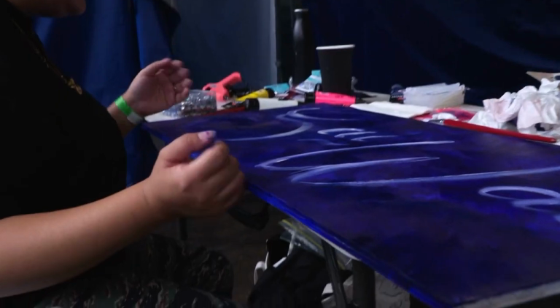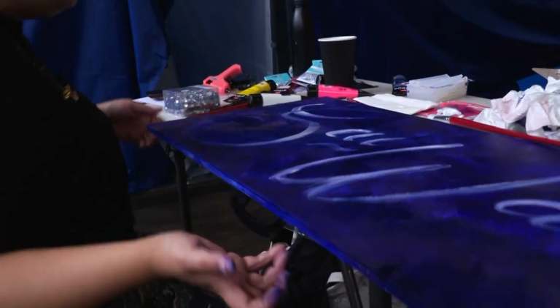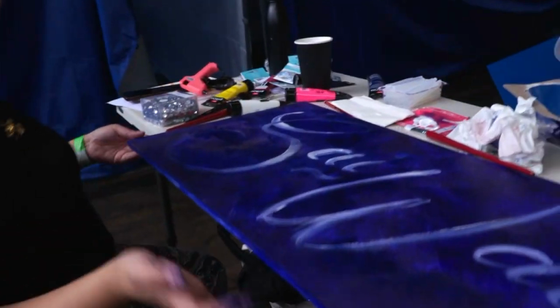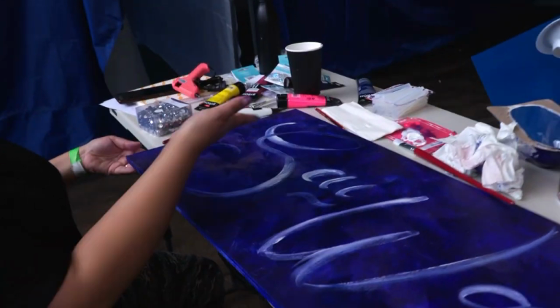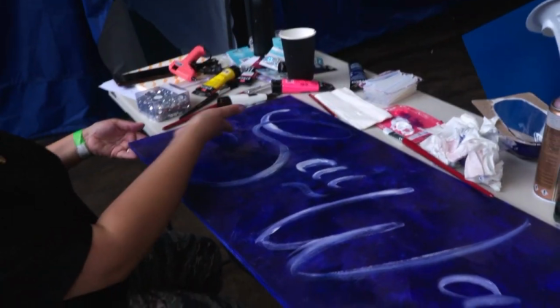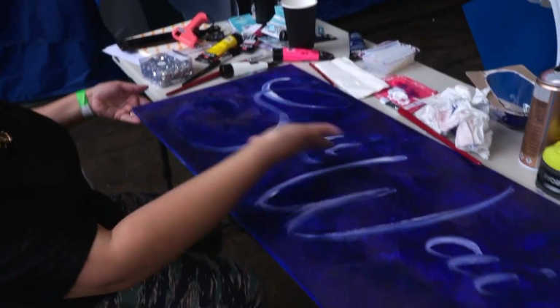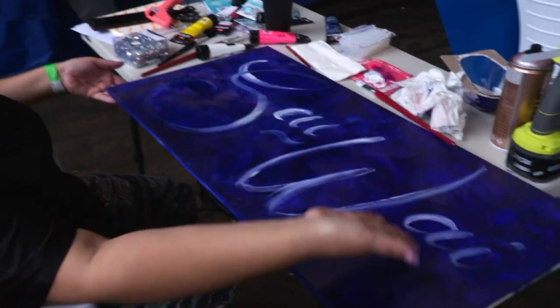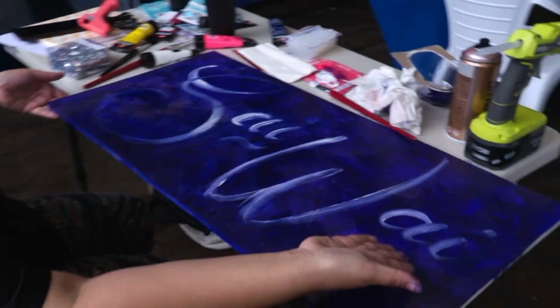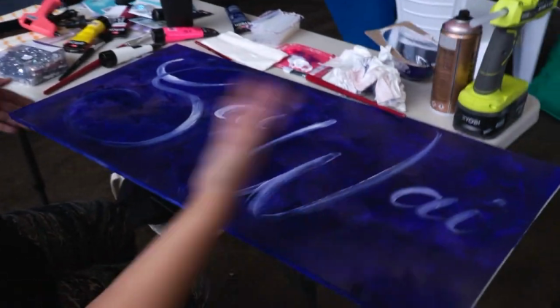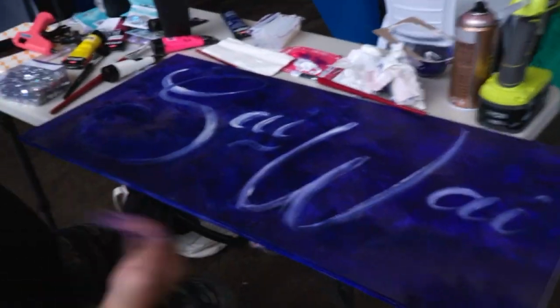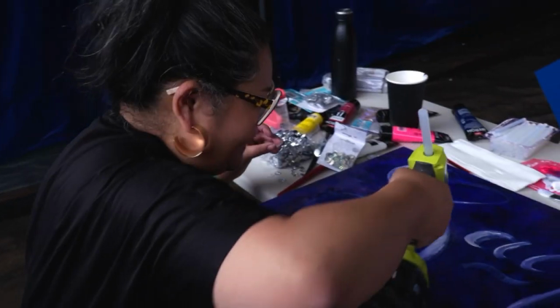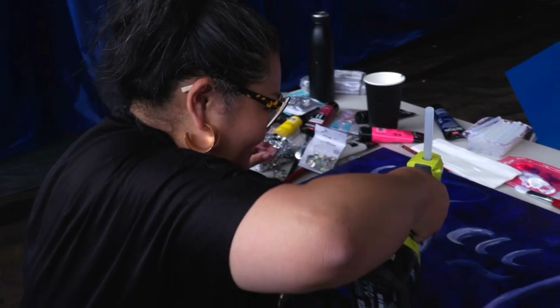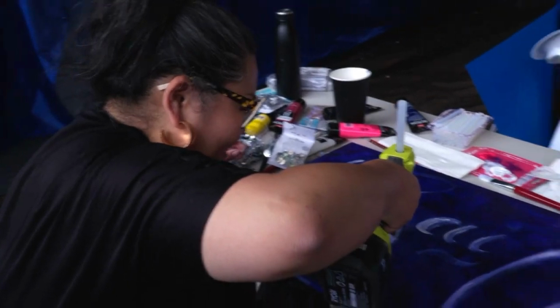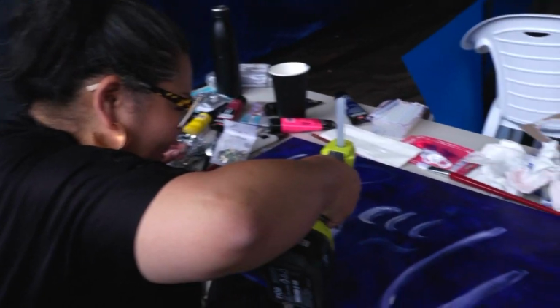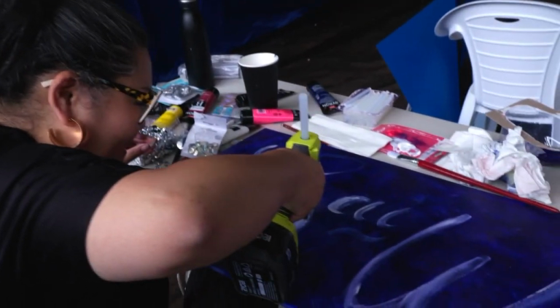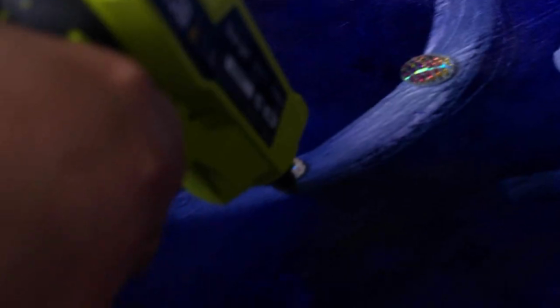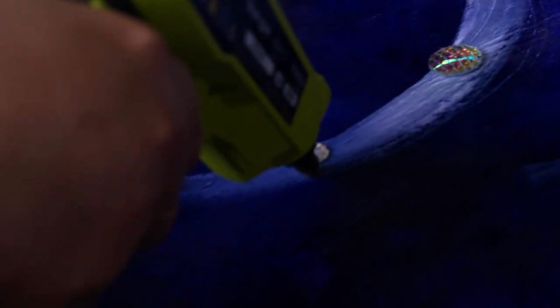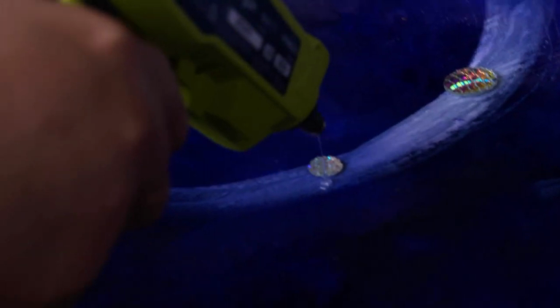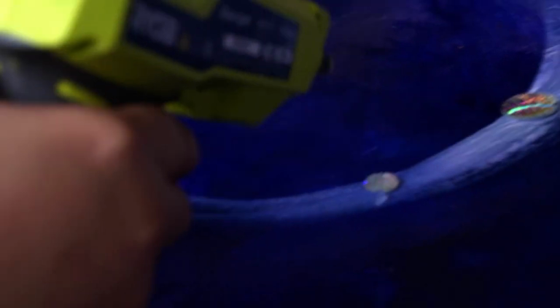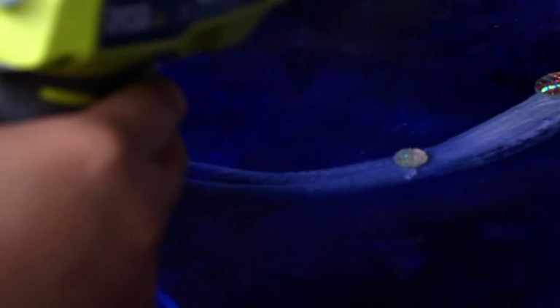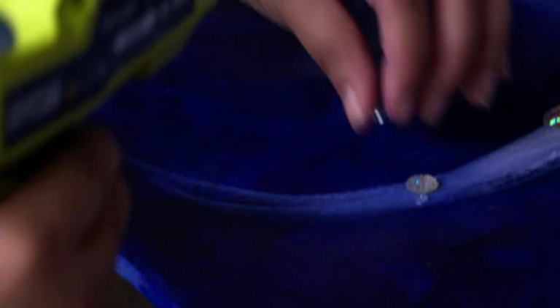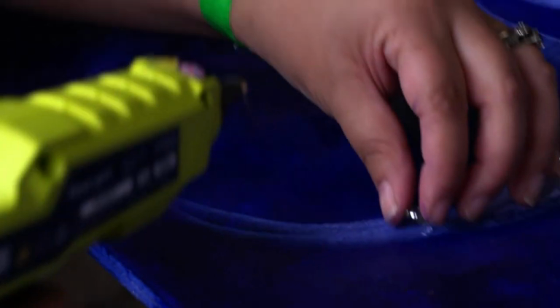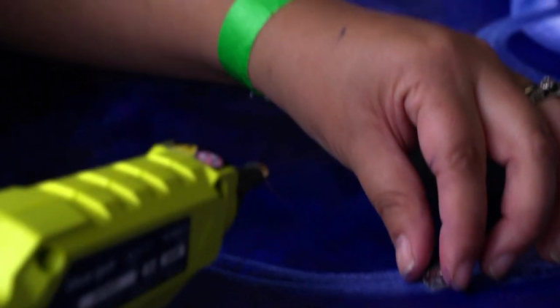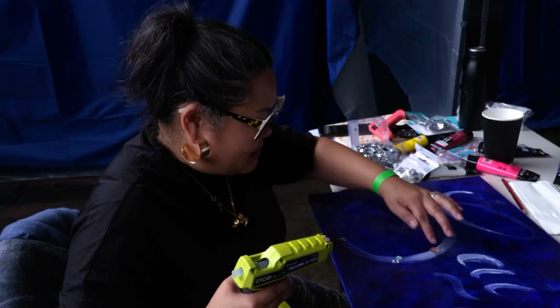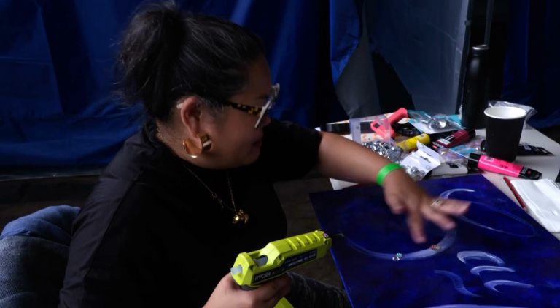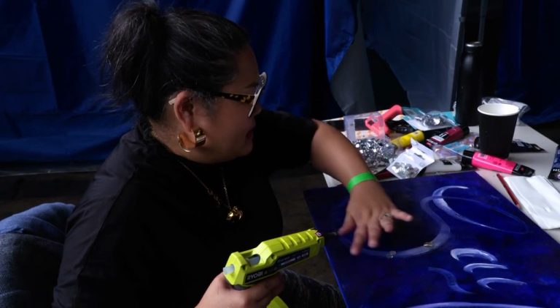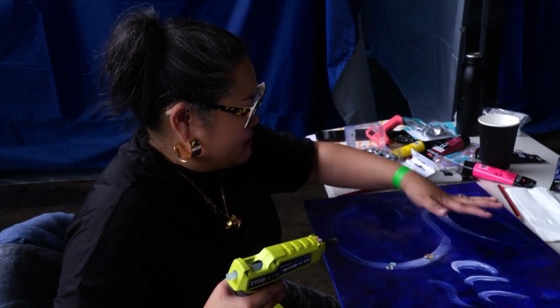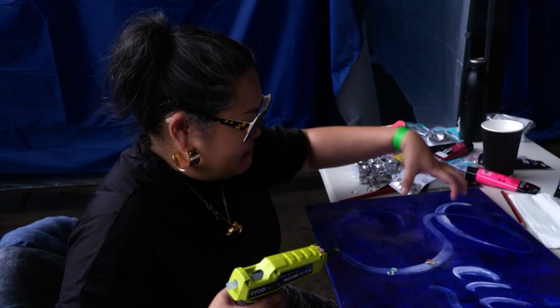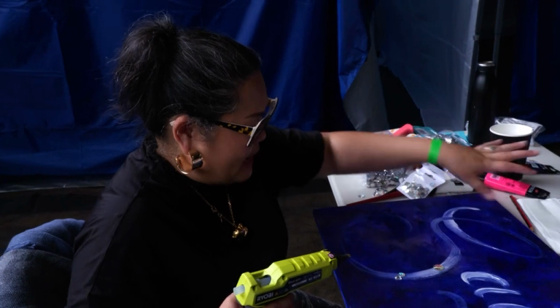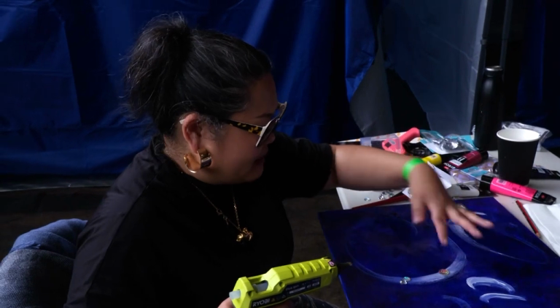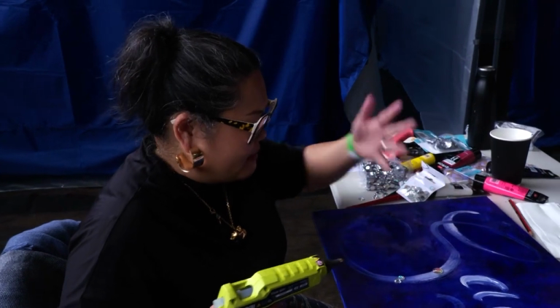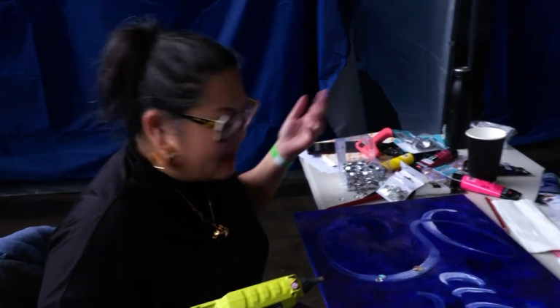I've just done a quick outline and then what I'm gonna do is fill it in with rhinestones and glitter. So that's how I'm gonna build them up — I'm just gonna layer and layer and layer.